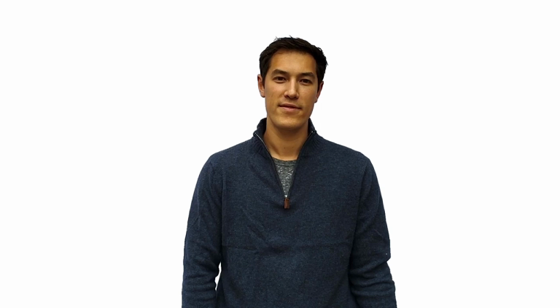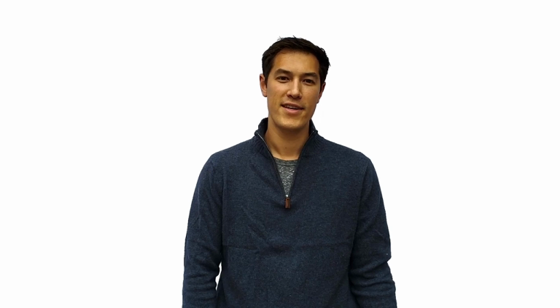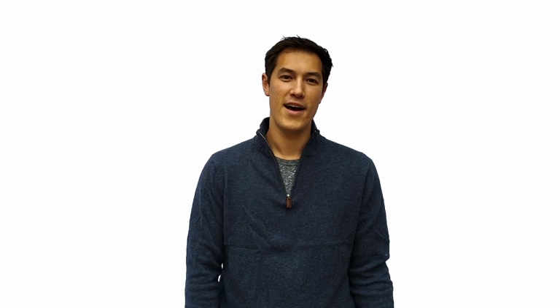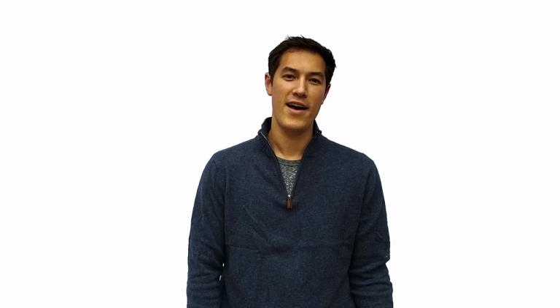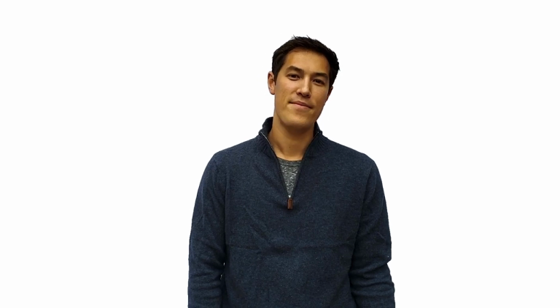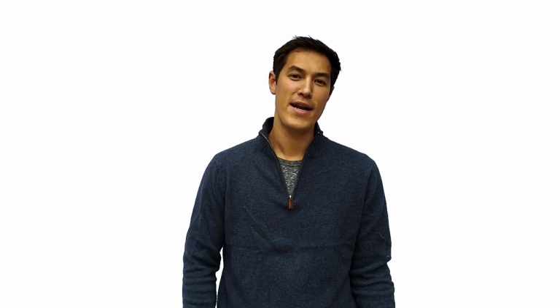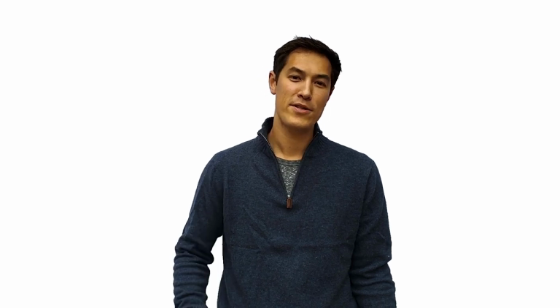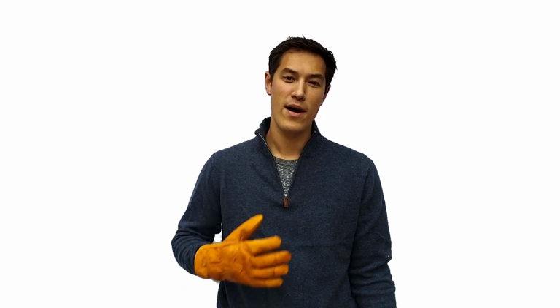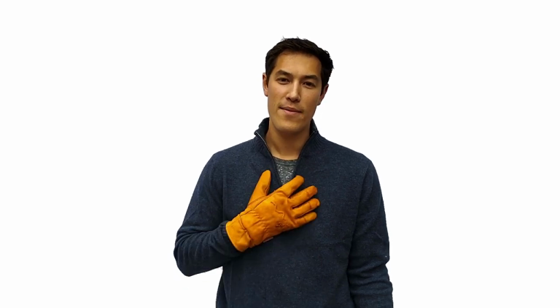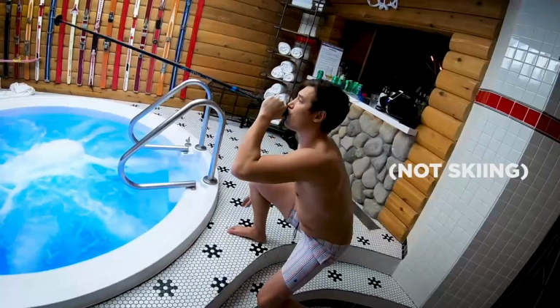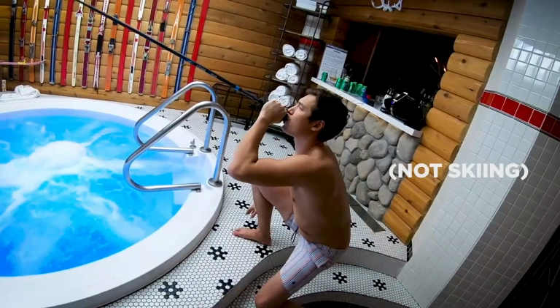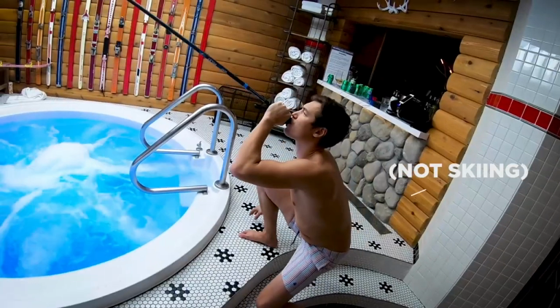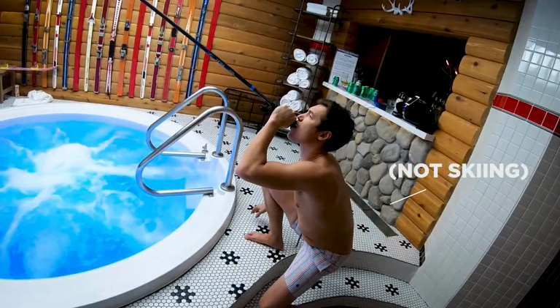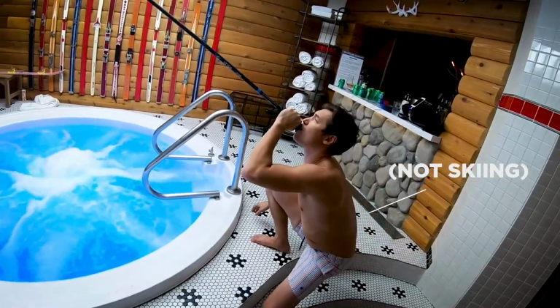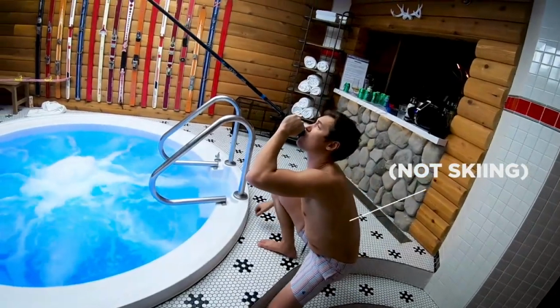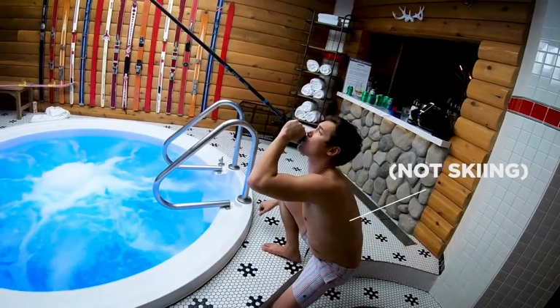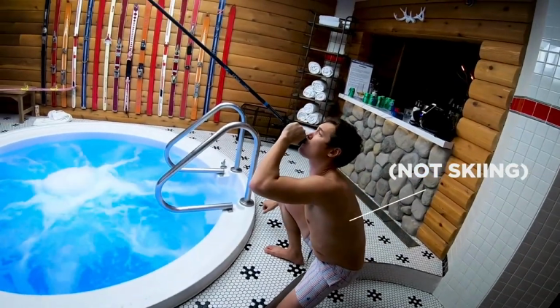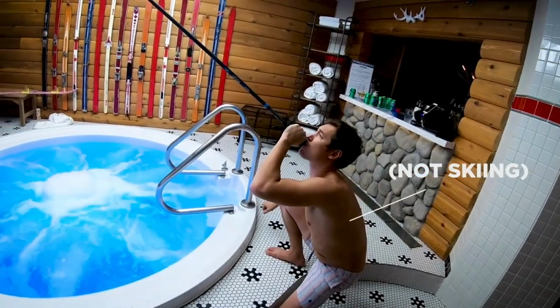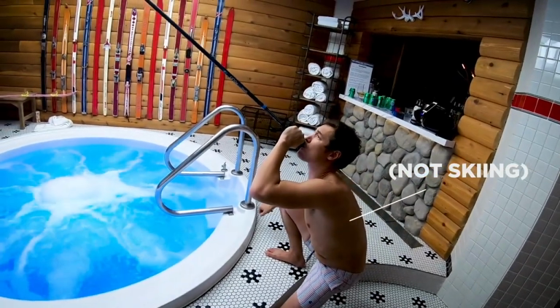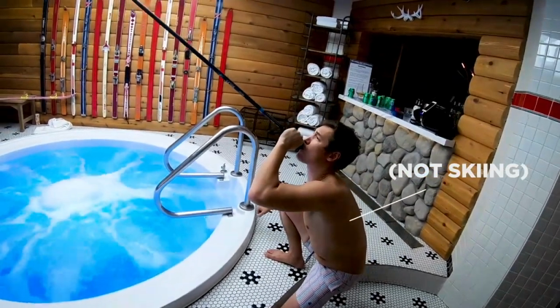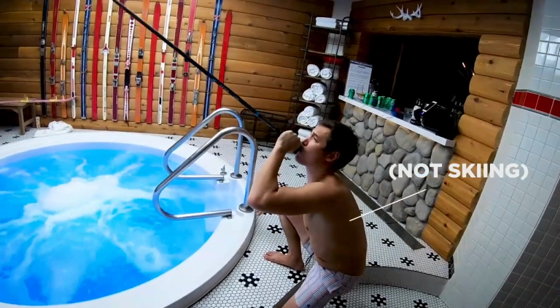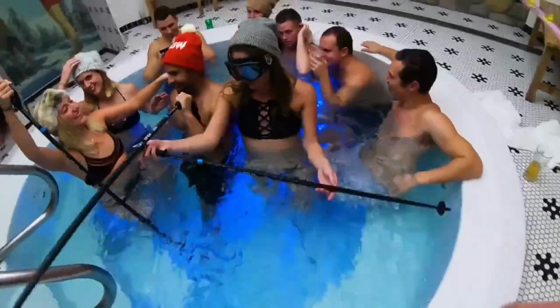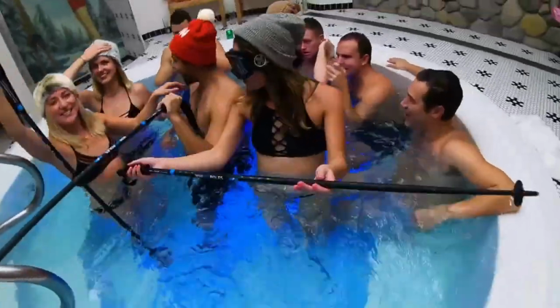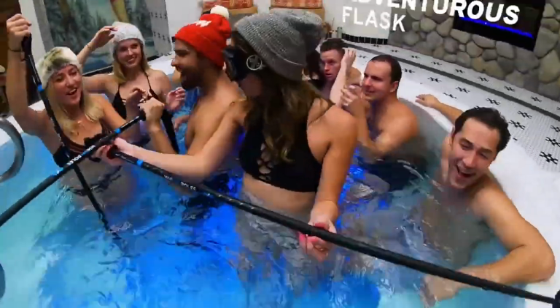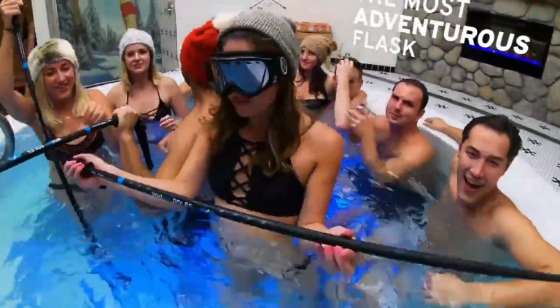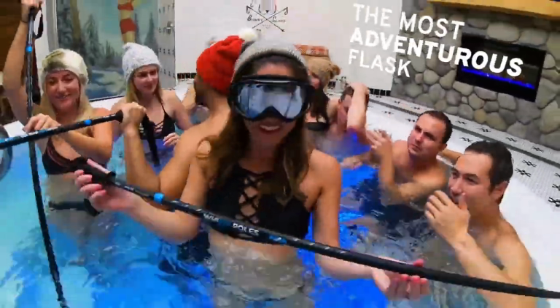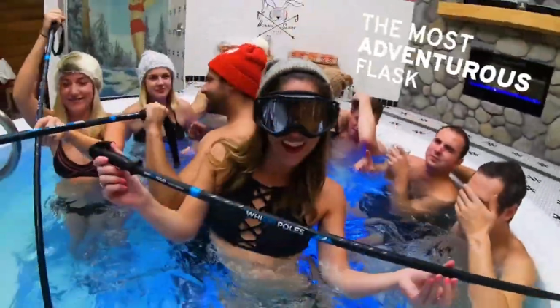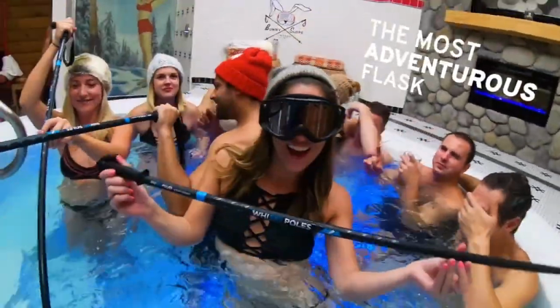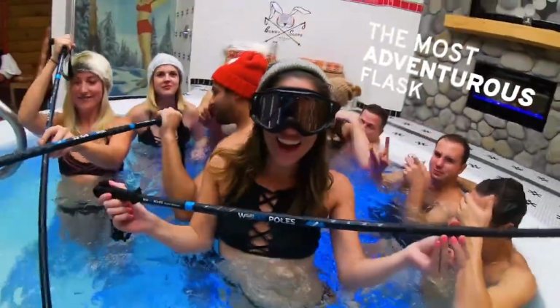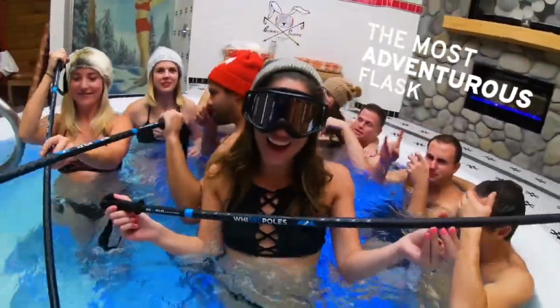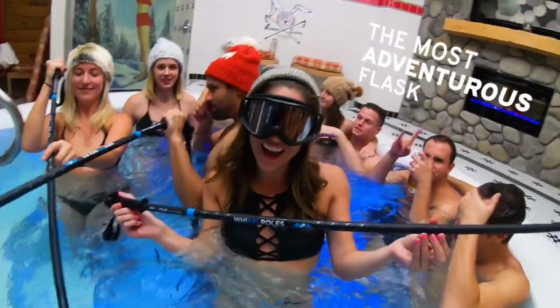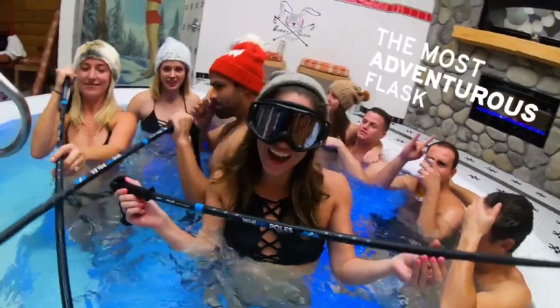Hi, my name is Rob. I love skiing, and I'm bringing you the world's most adventurous flask — the Whiskey Pole.